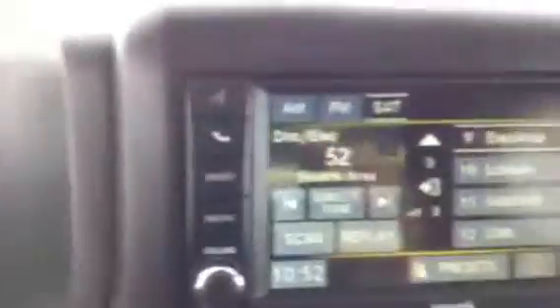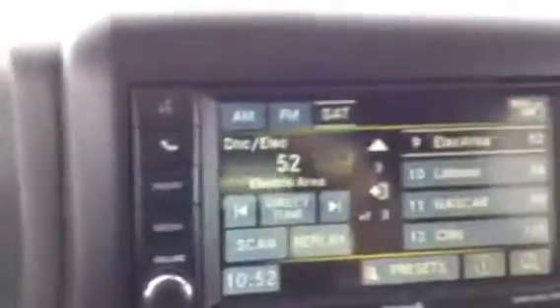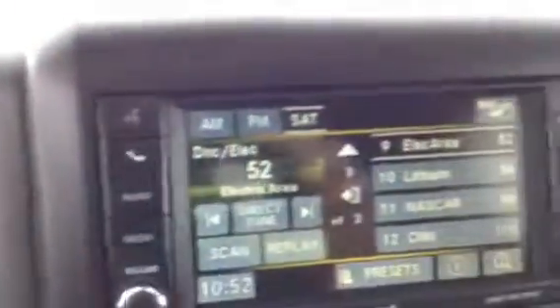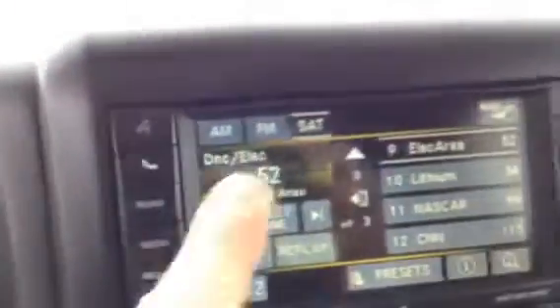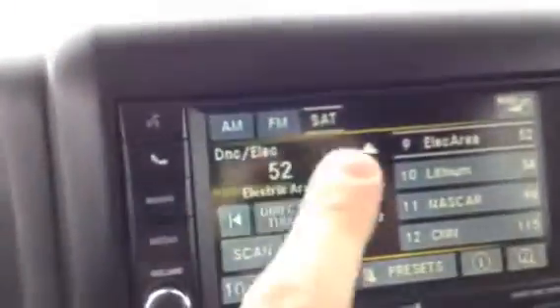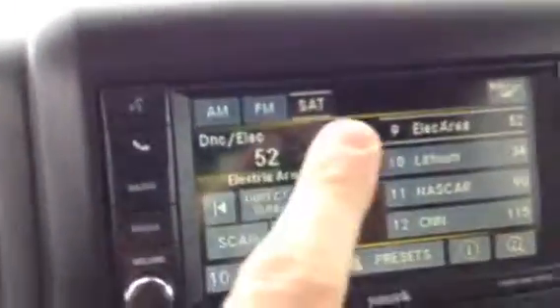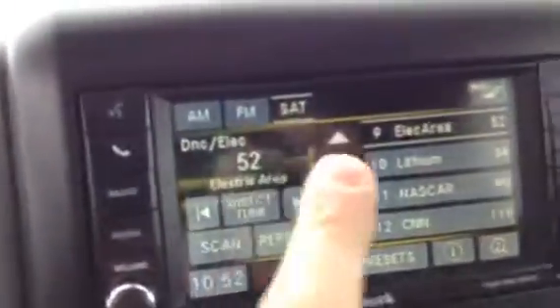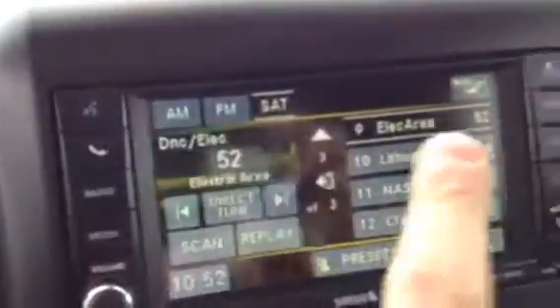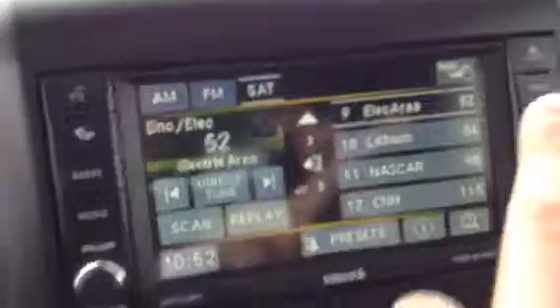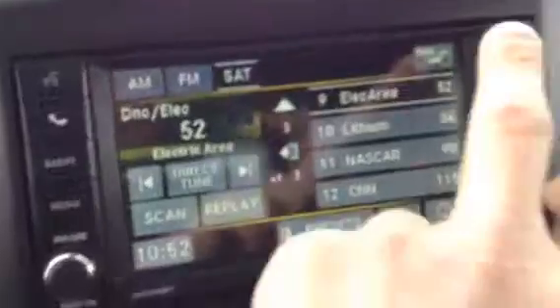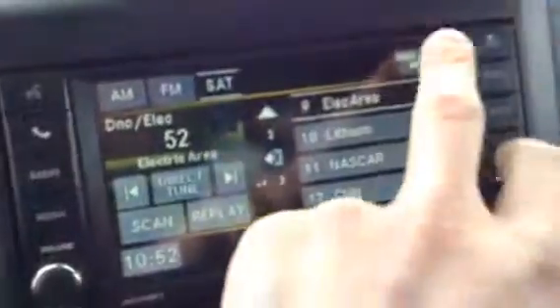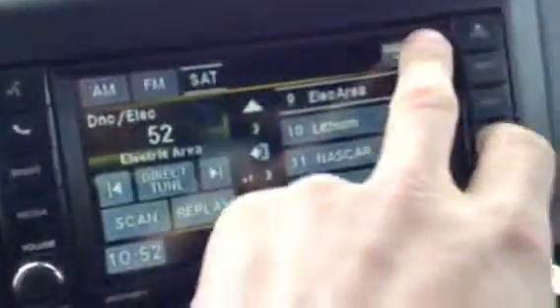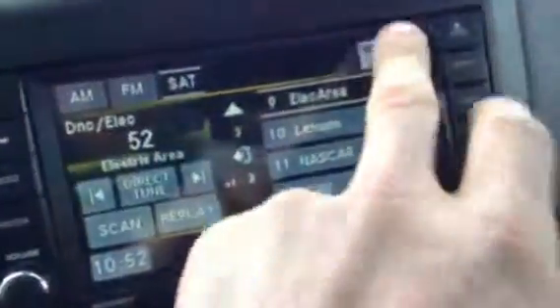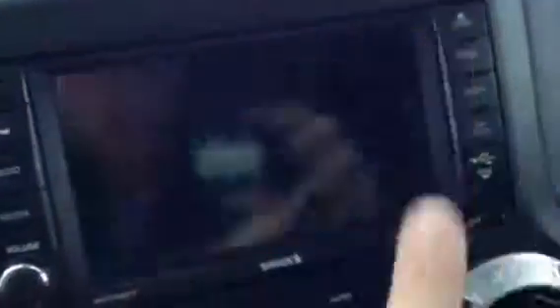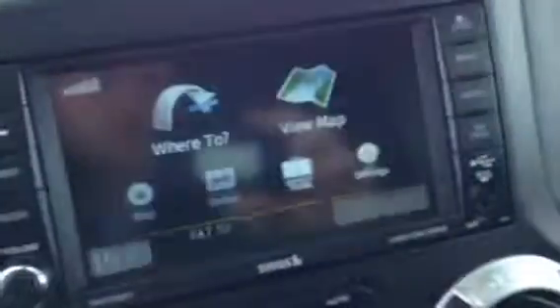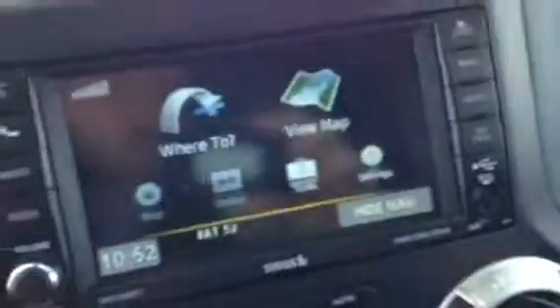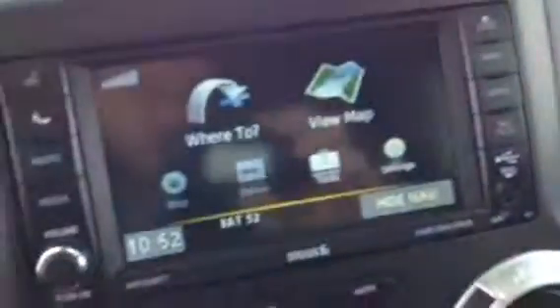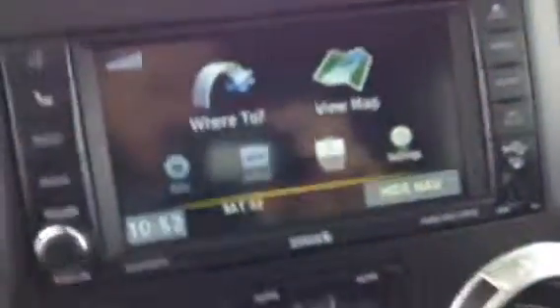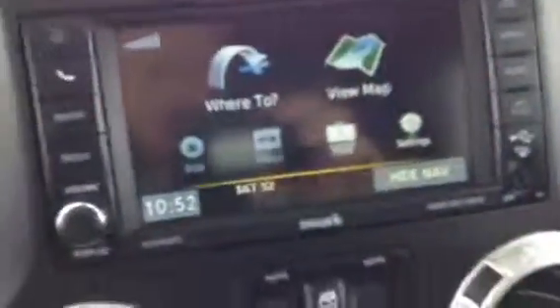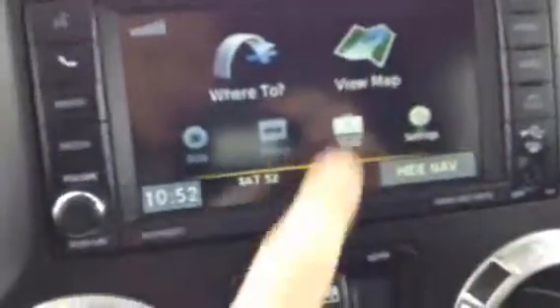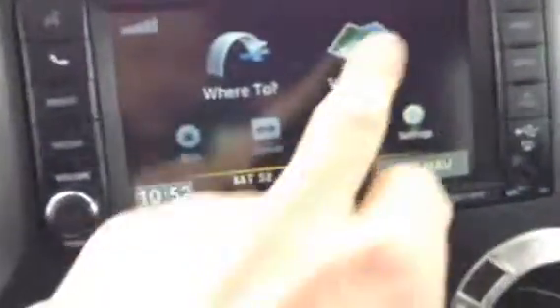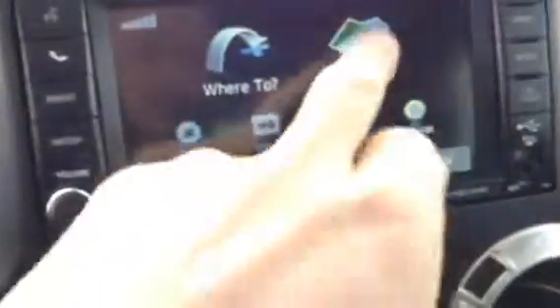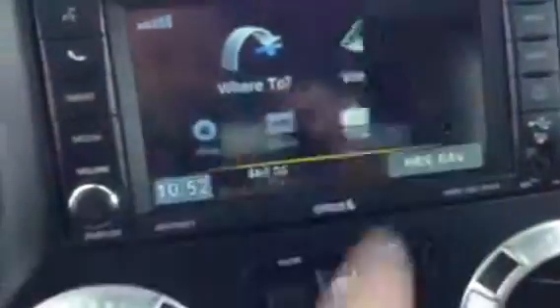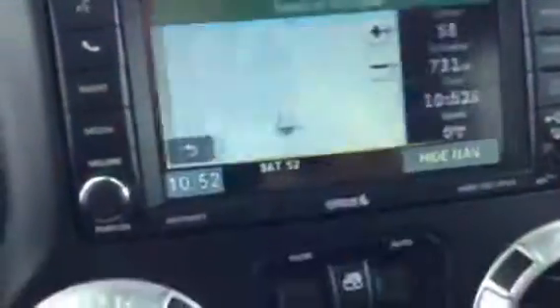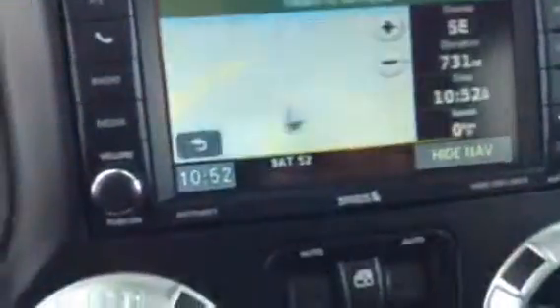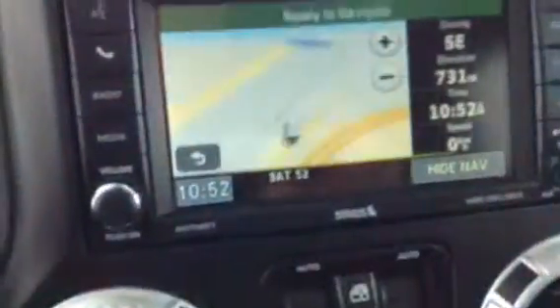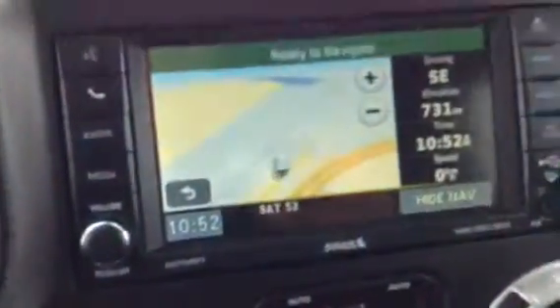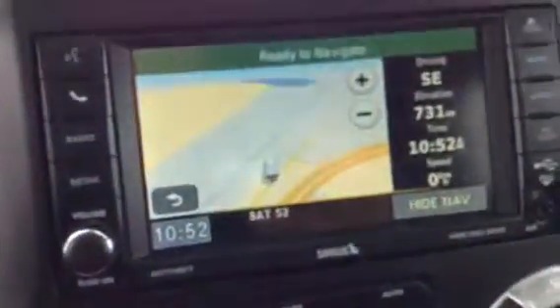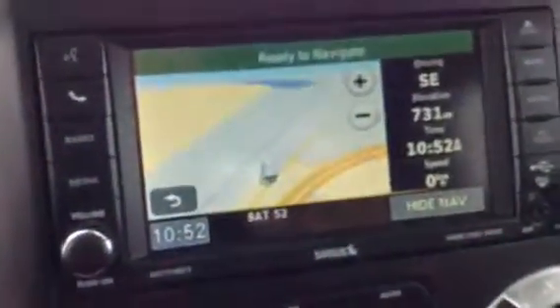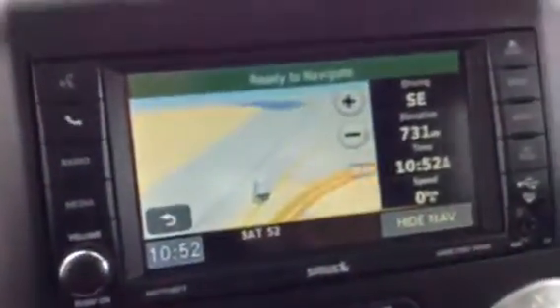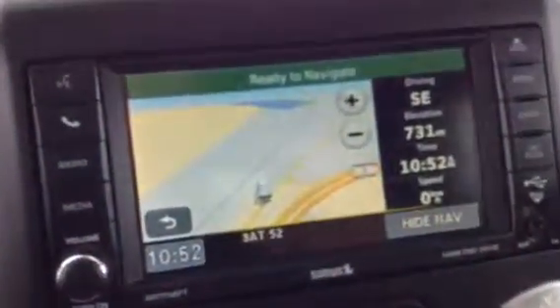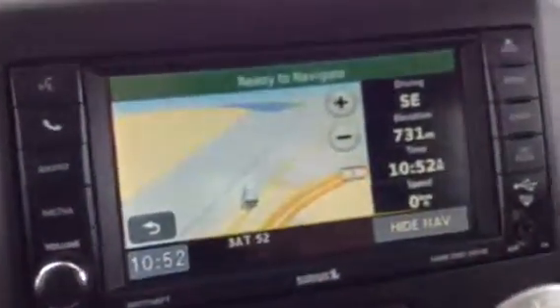It does have your satellite radio as you can see, and your nav system.